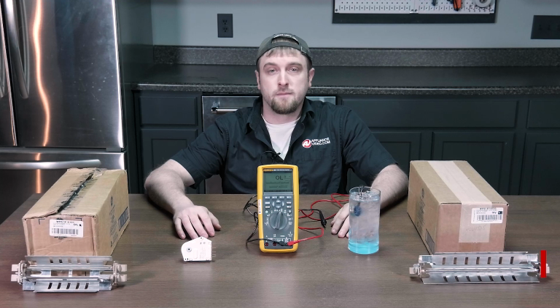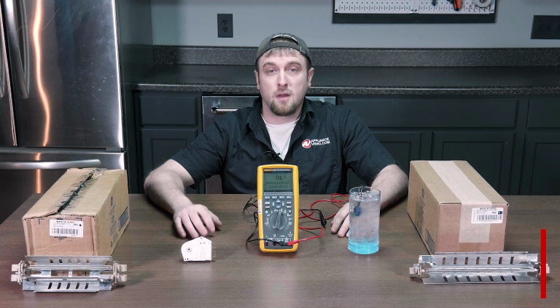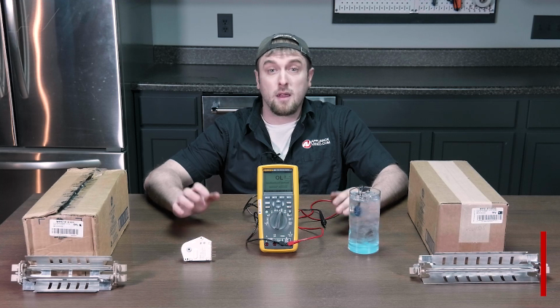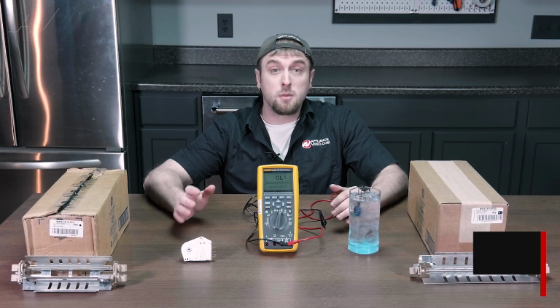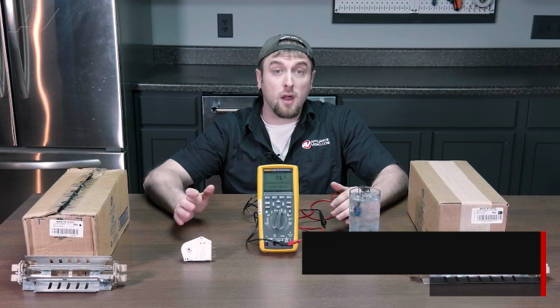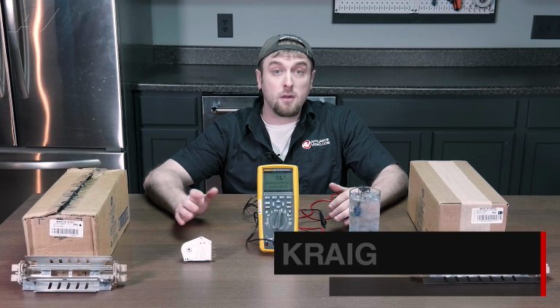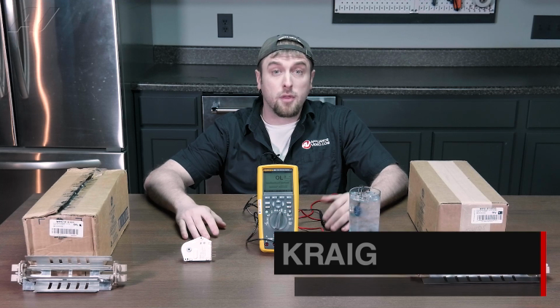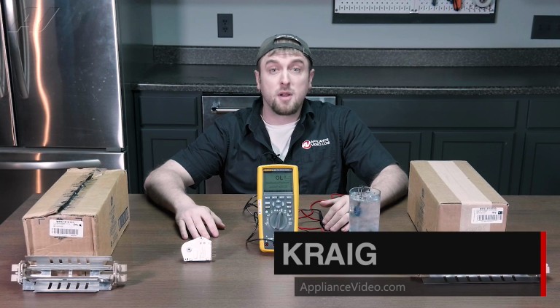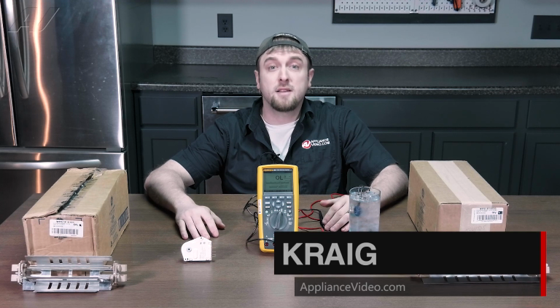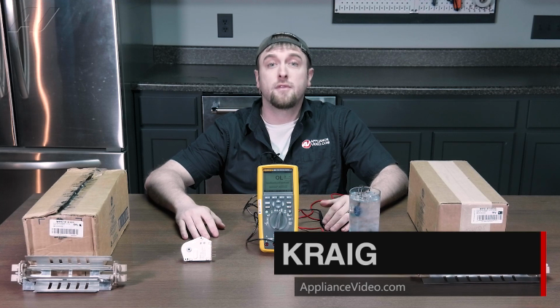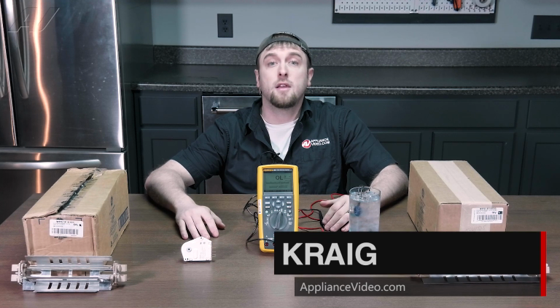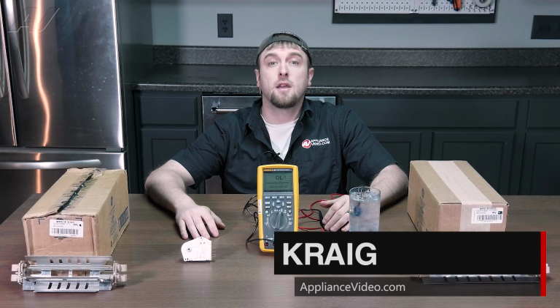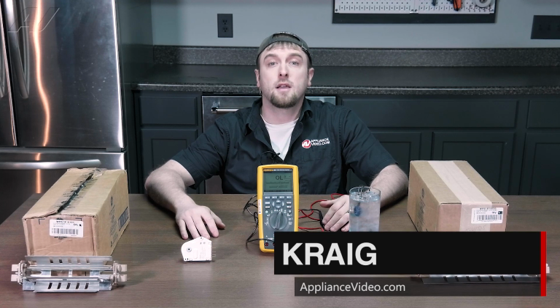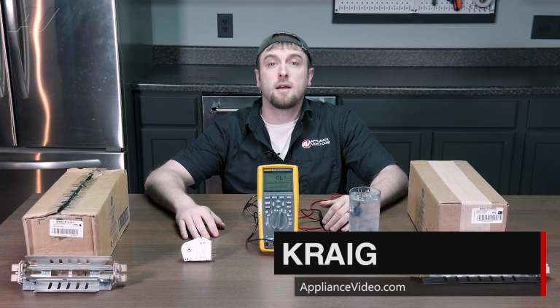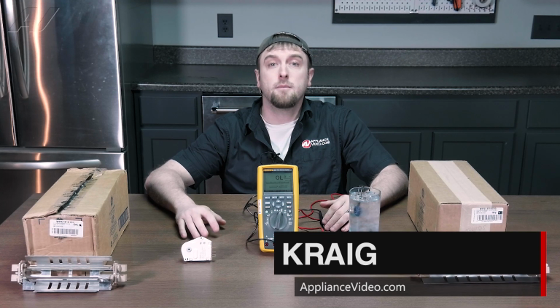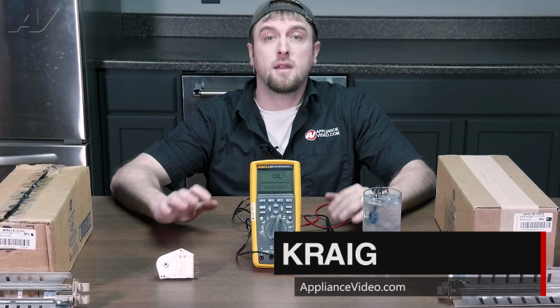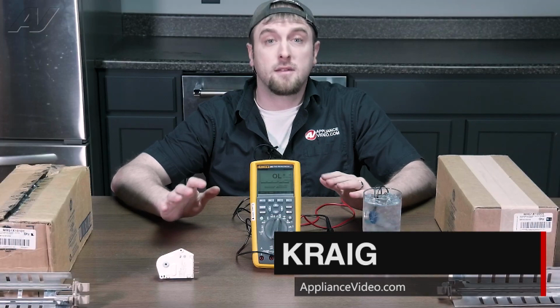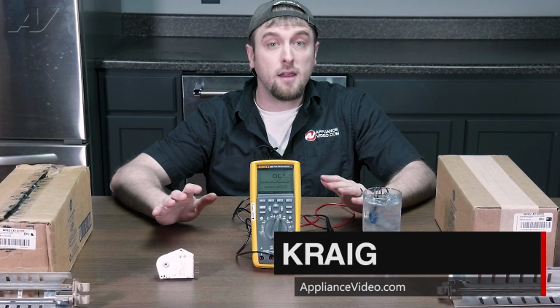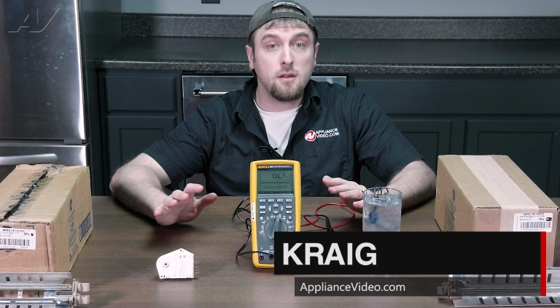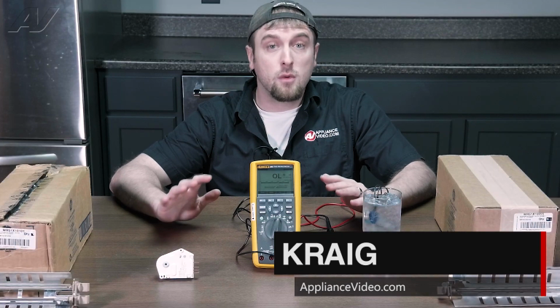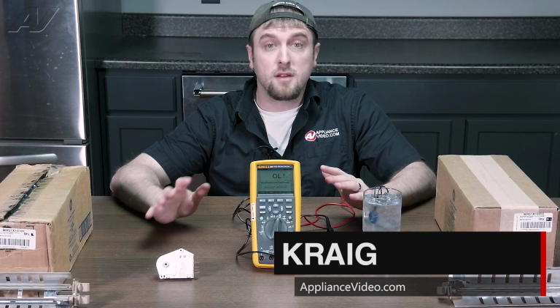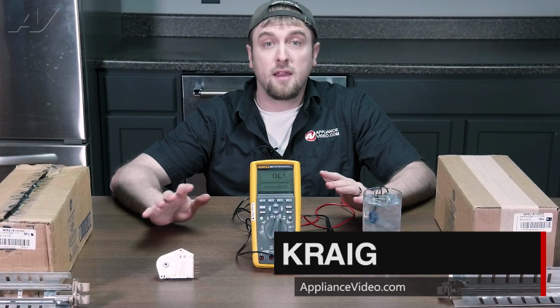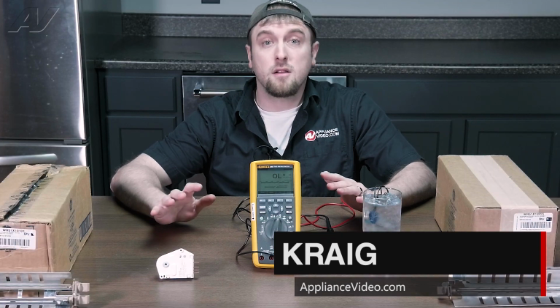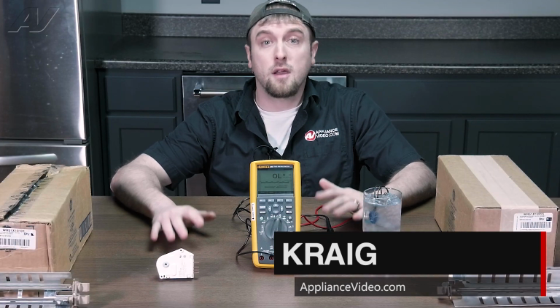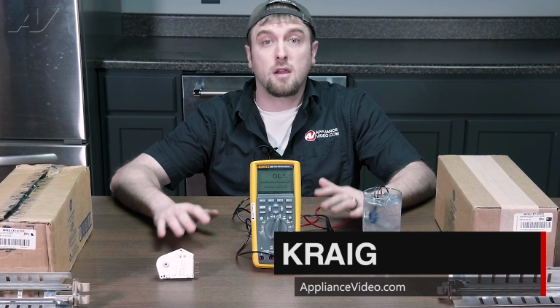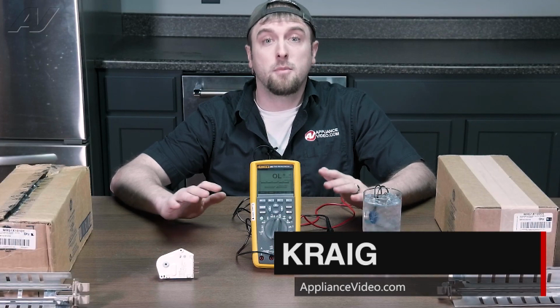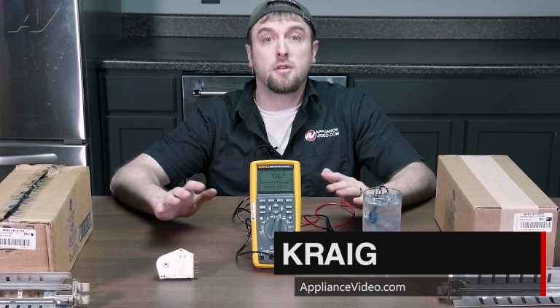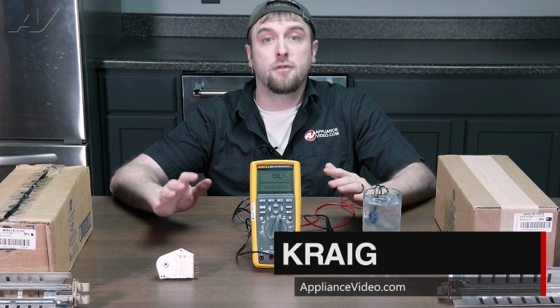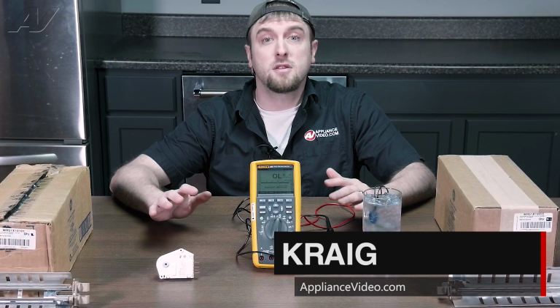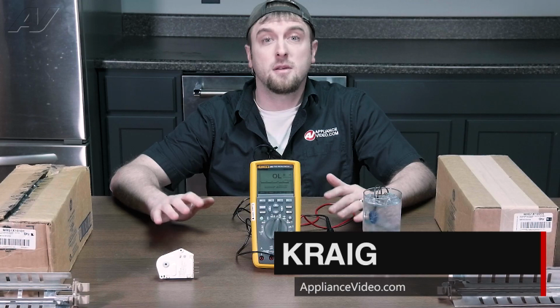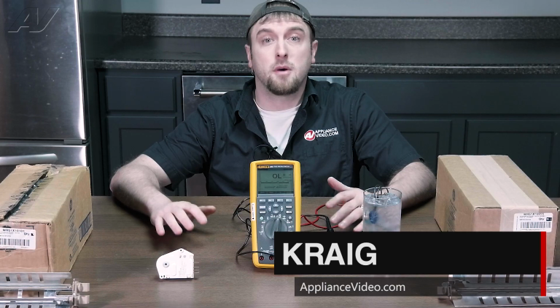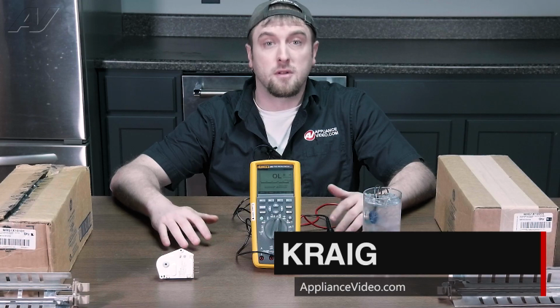Hi, I'm Craig with ApplianceVideo.com and today we're going to take a look at a couple of defrost components.